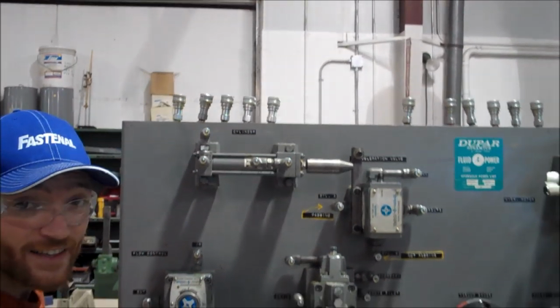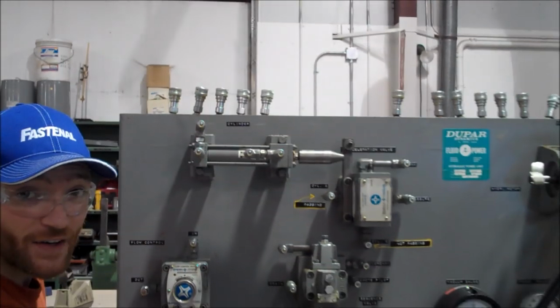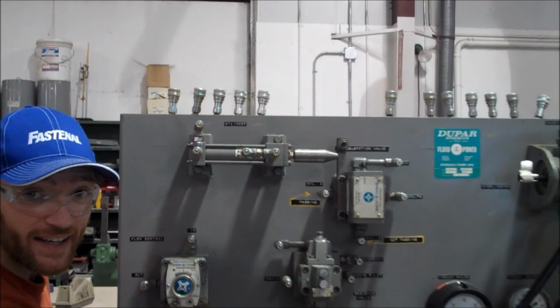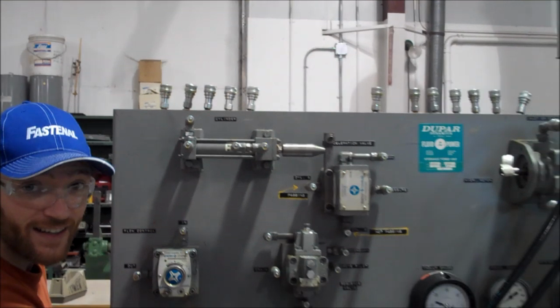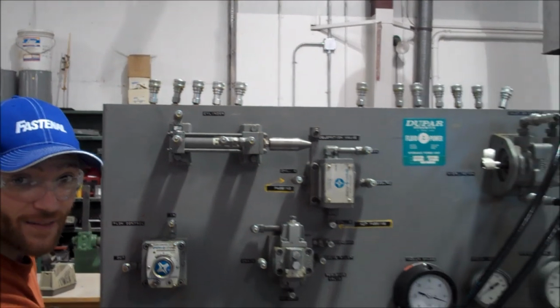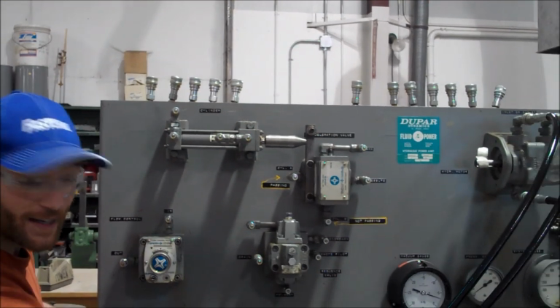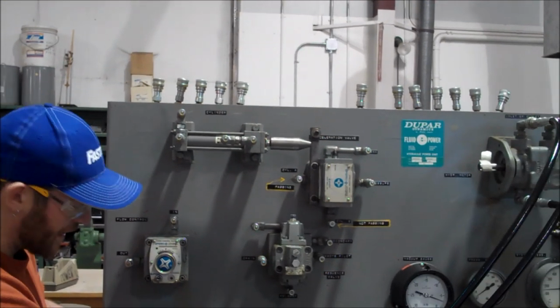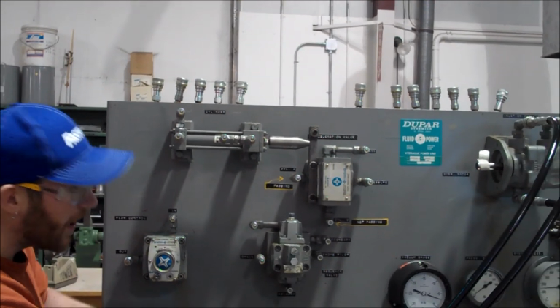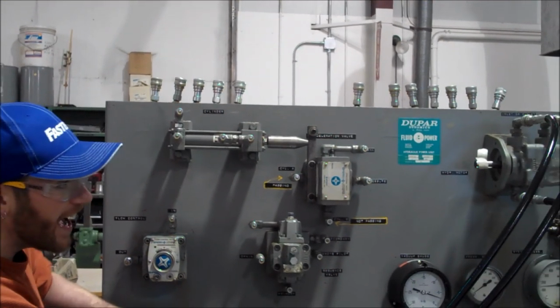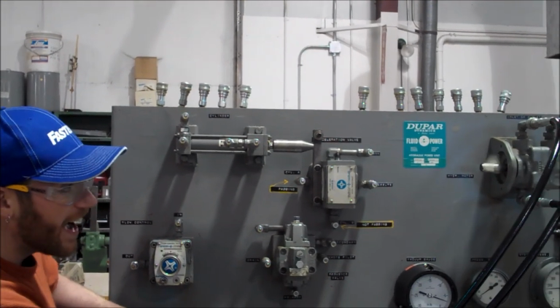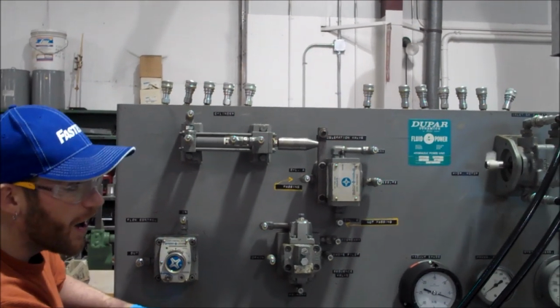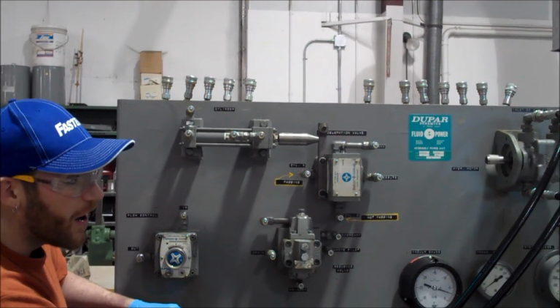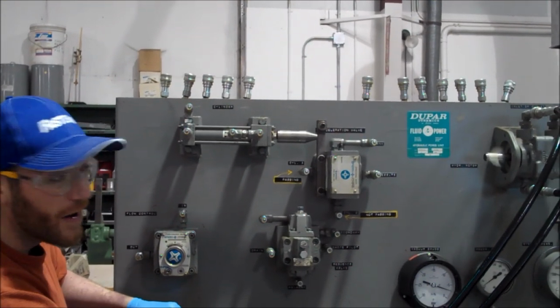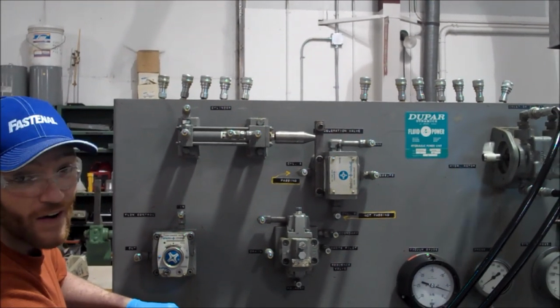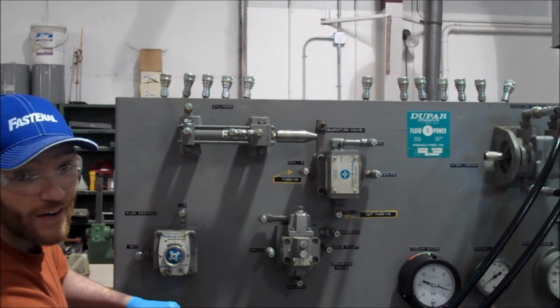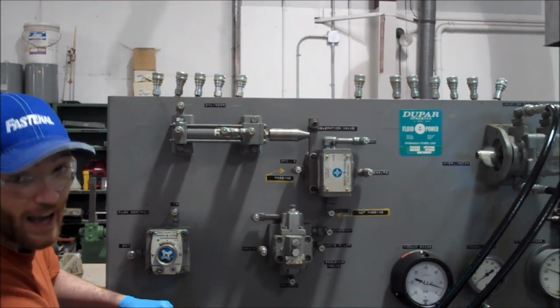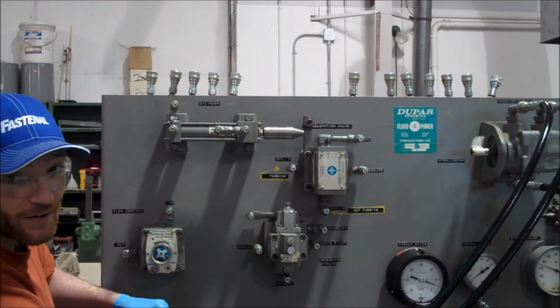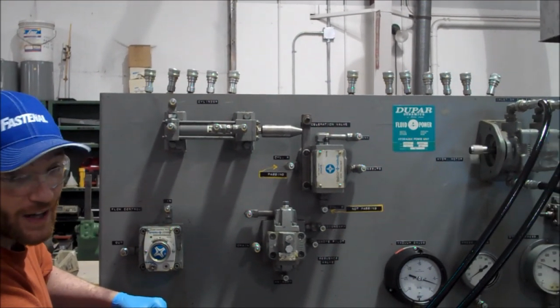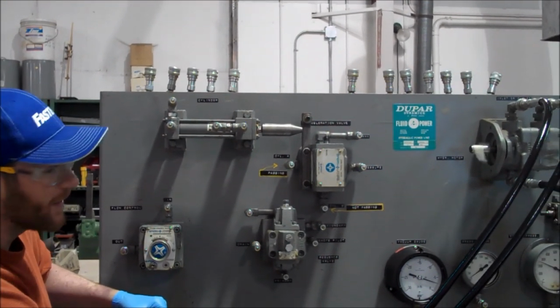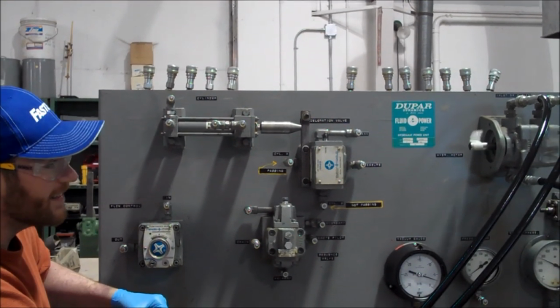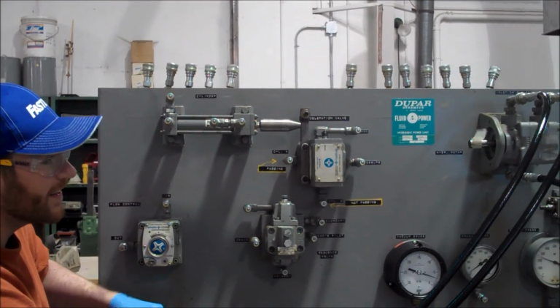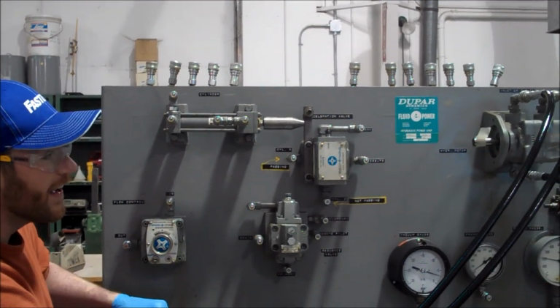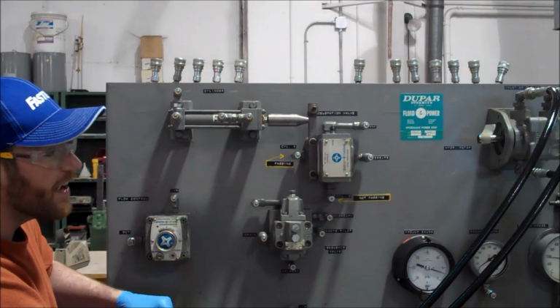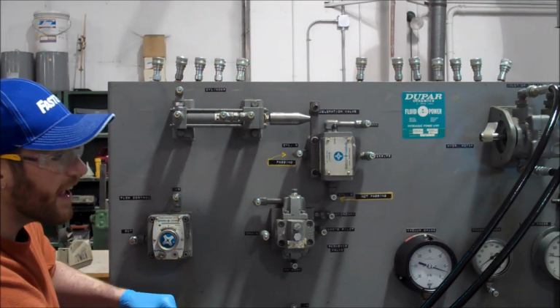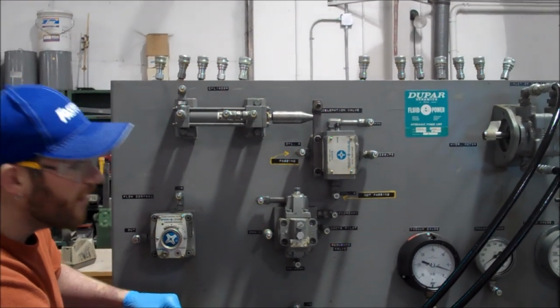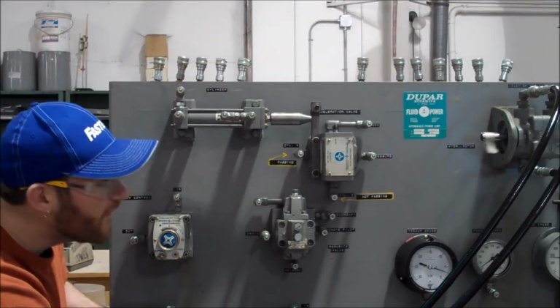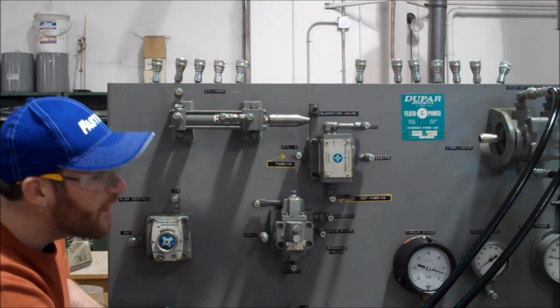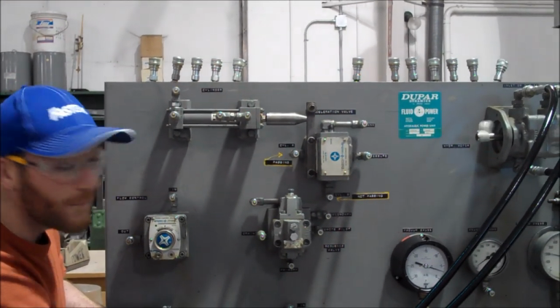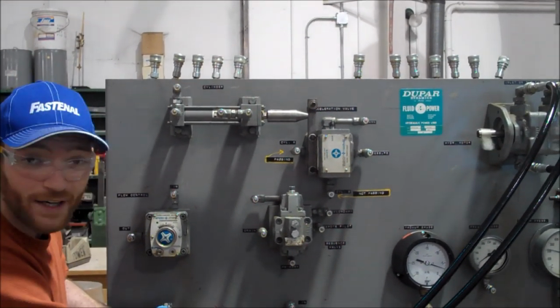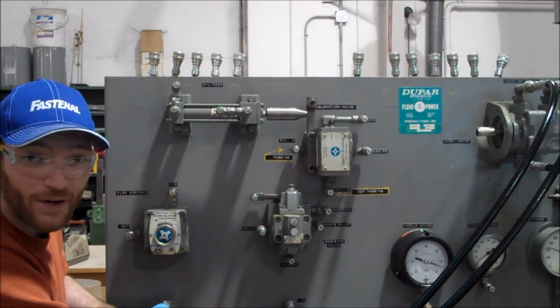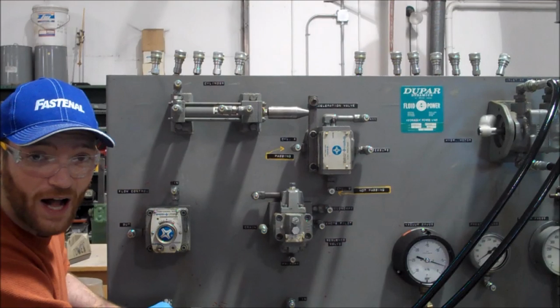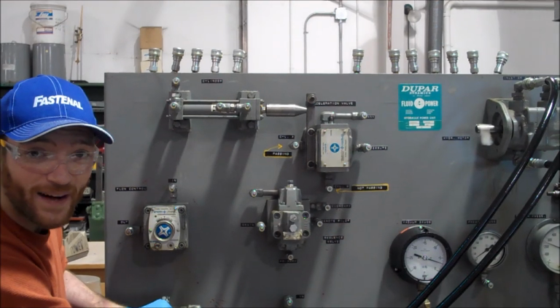We're going to go counterclockwise, and now we're going to go clockwise.